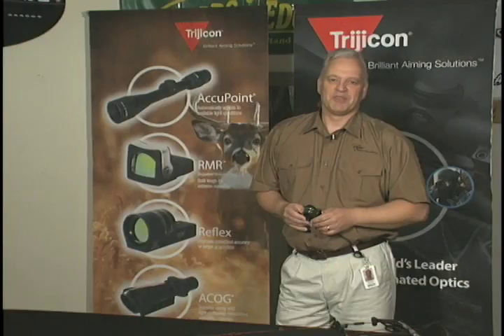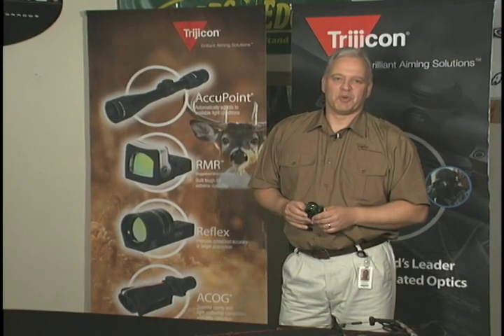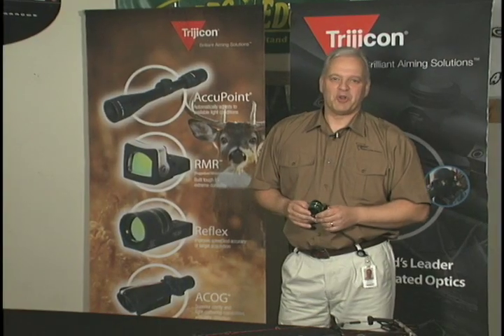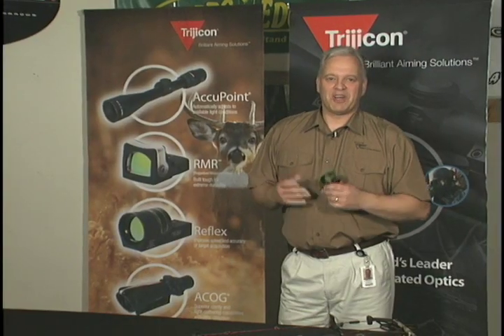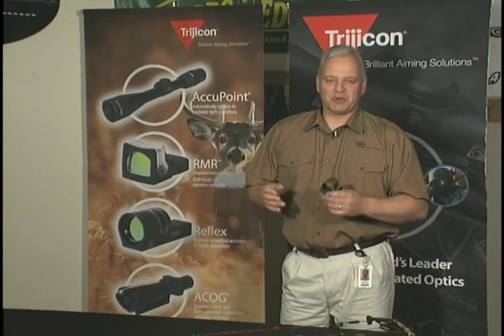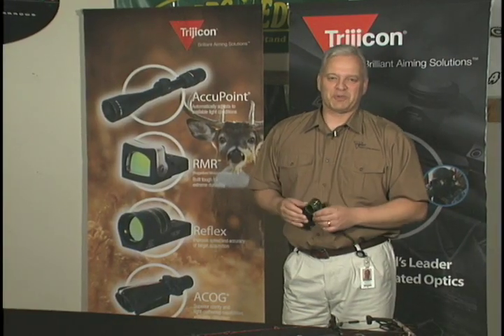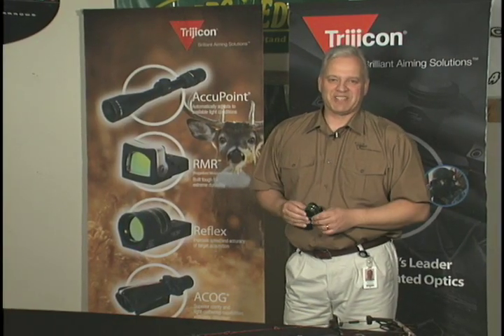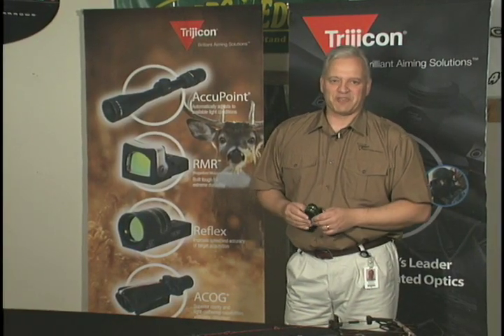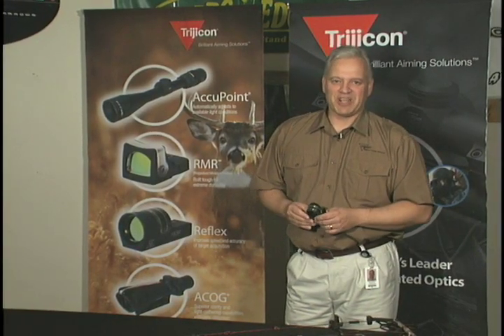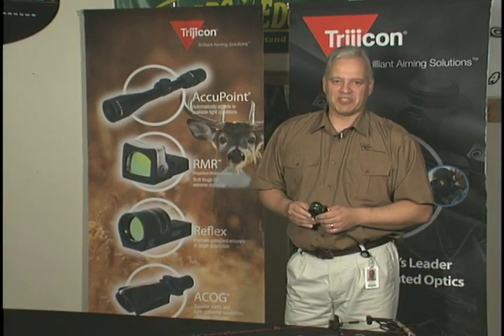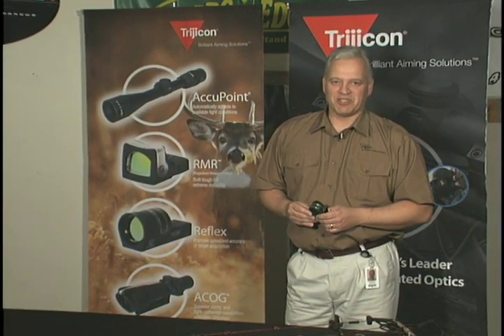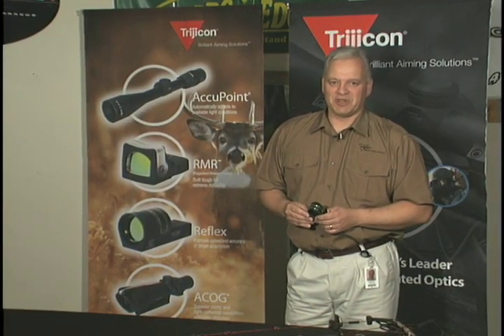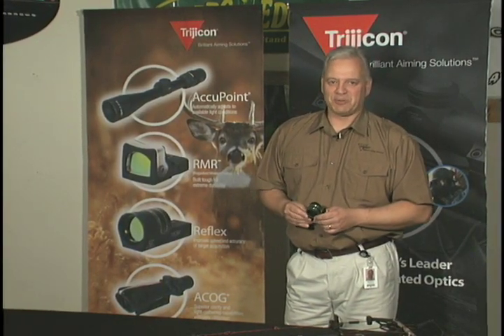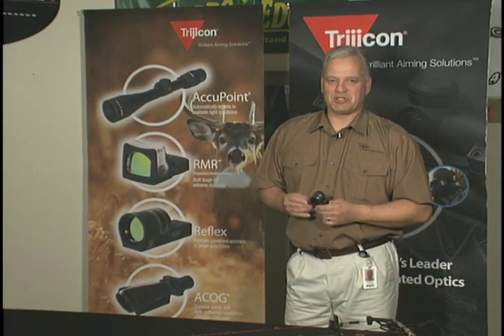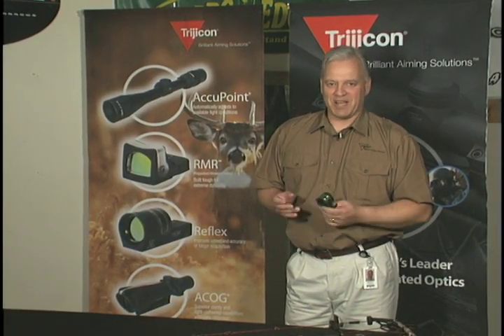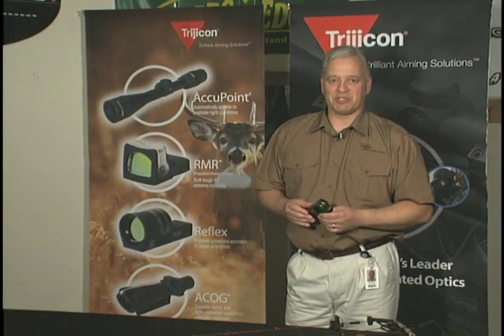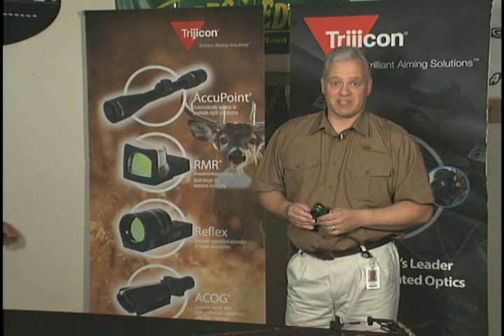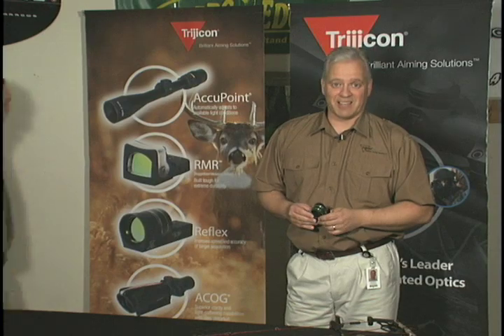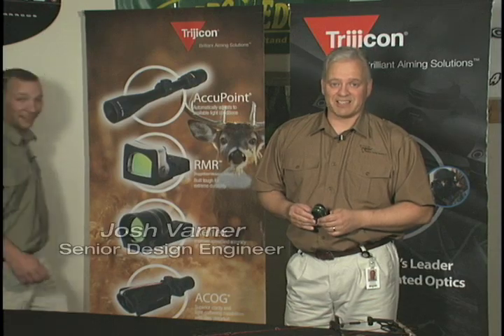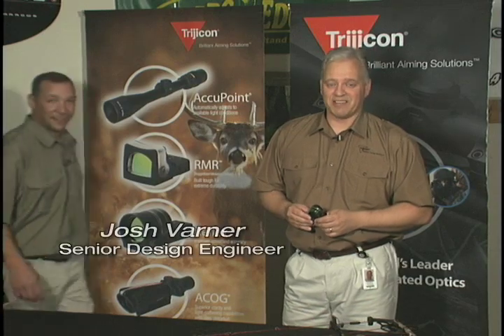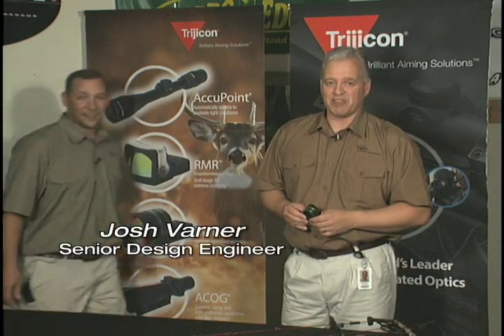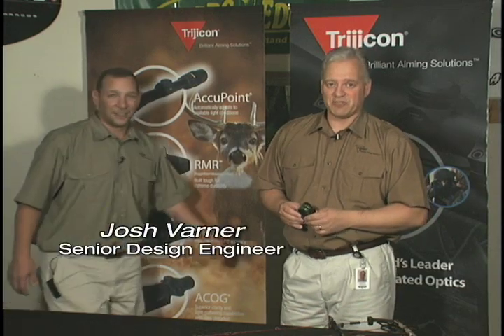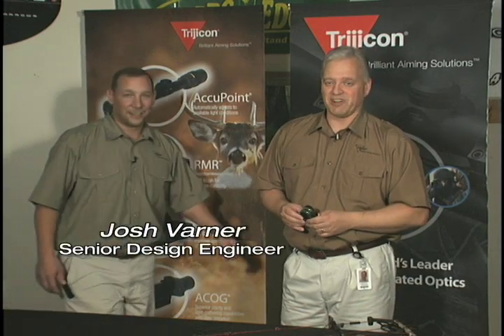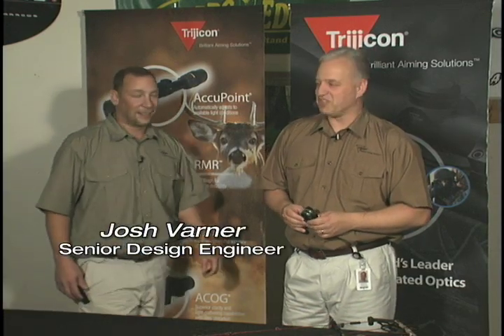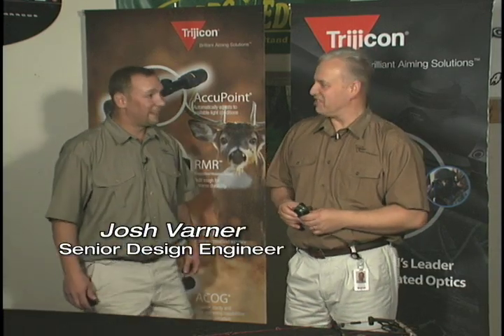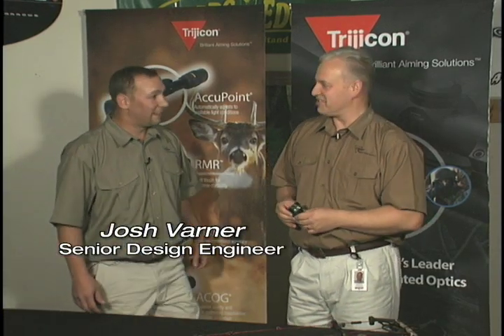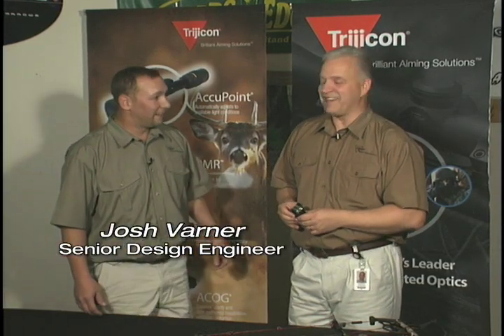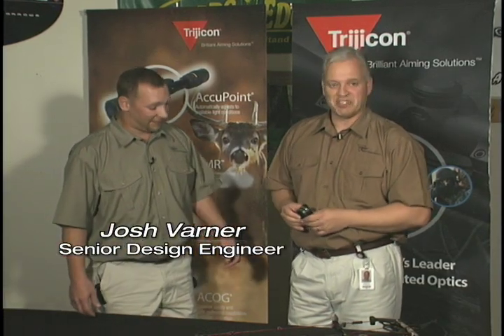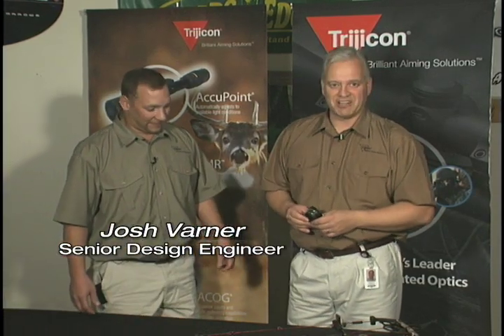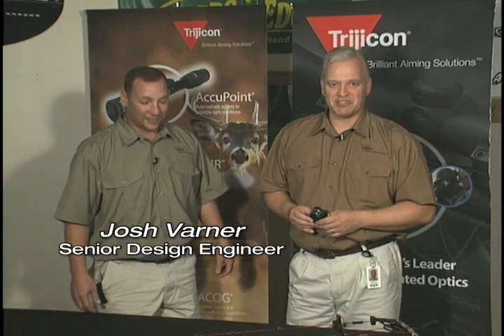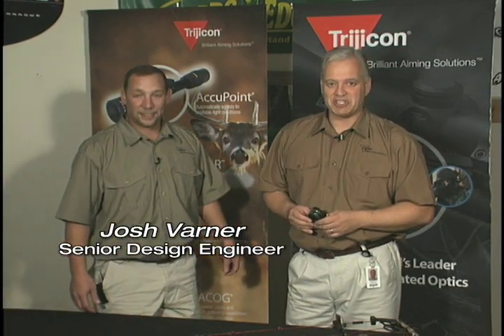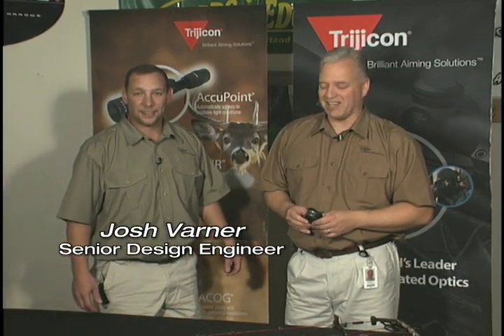Who better to explain this information to you than the person who actually designed the sight, Josh Varner, senior design engineer at Trijicon.